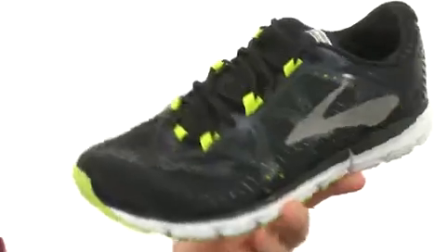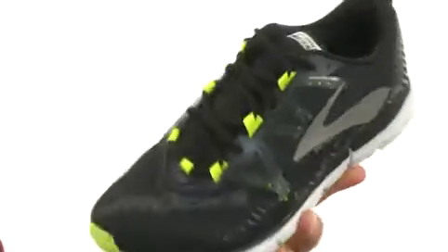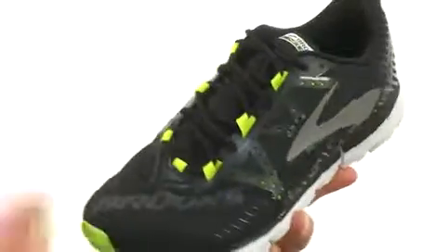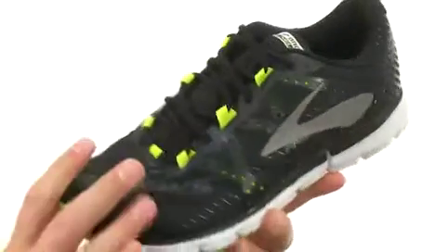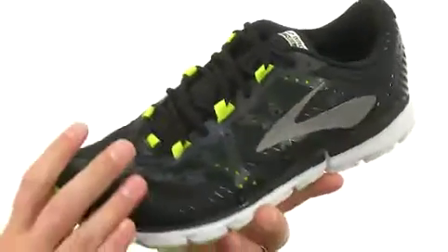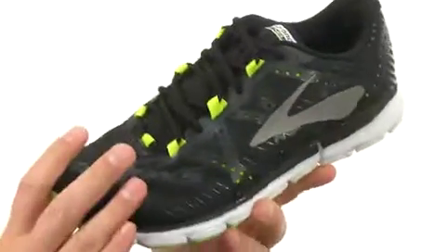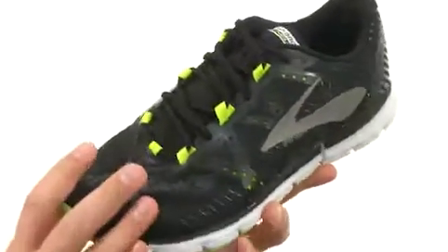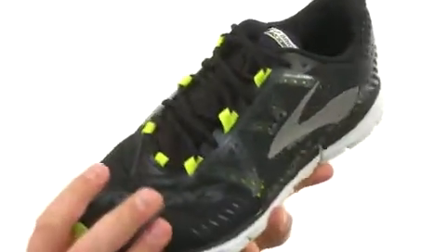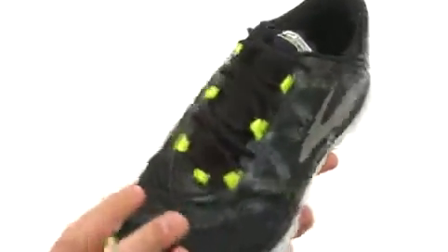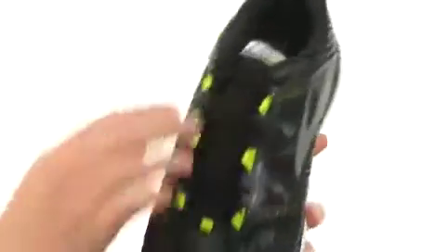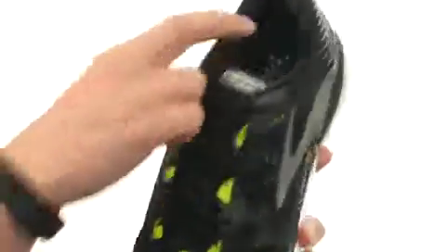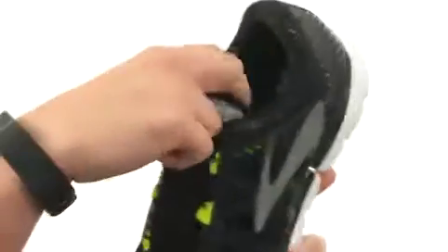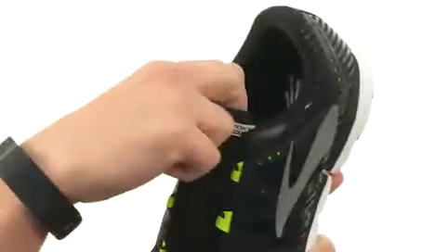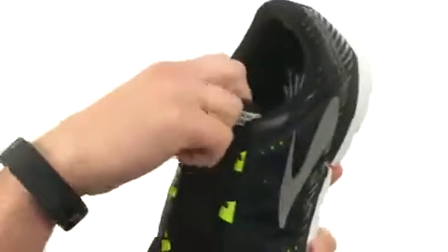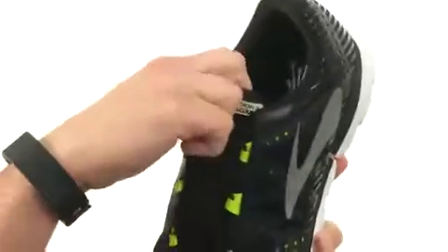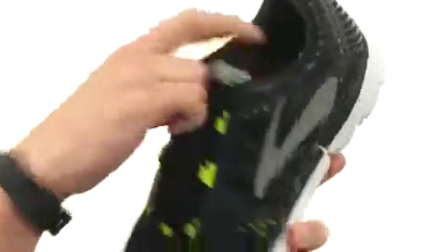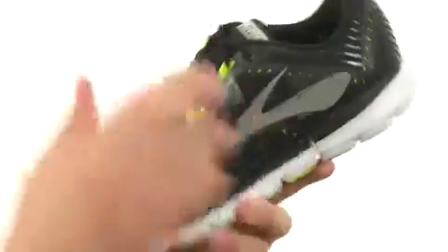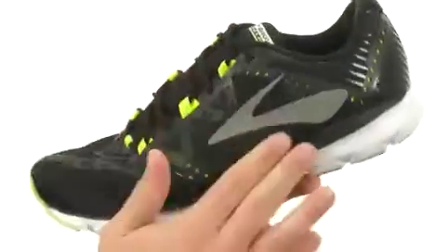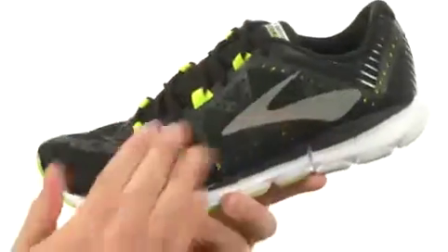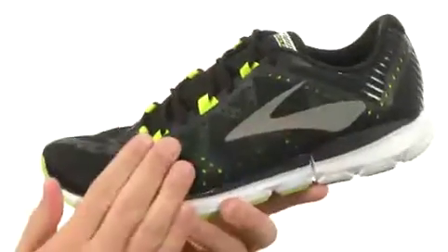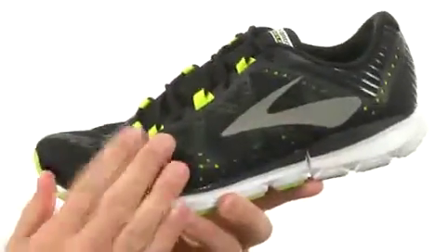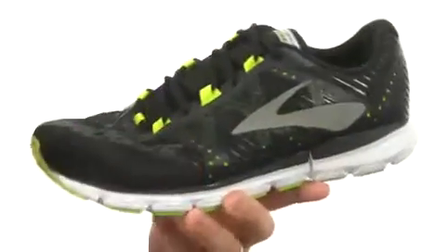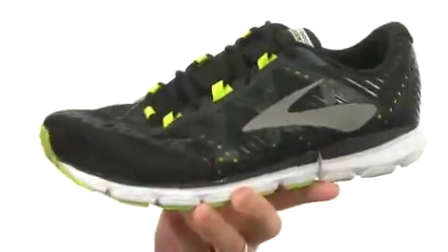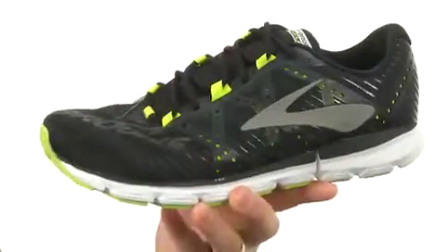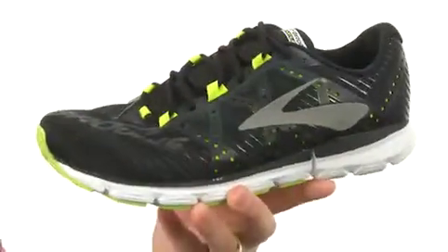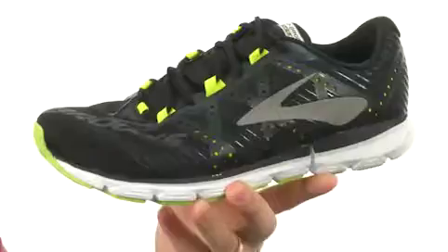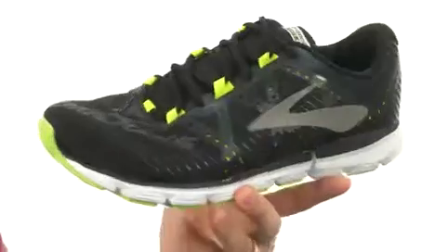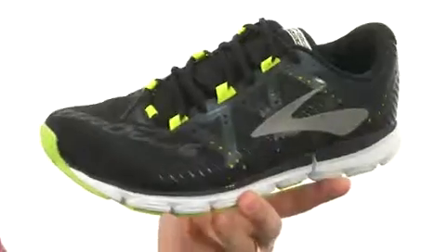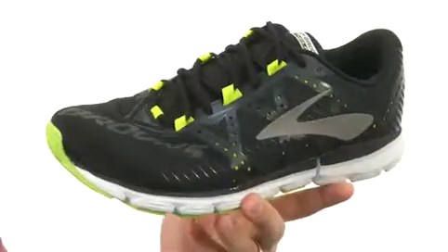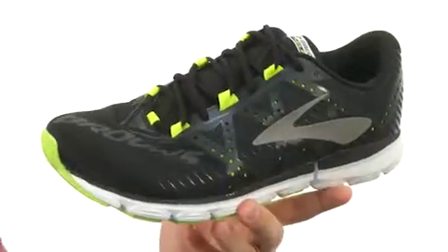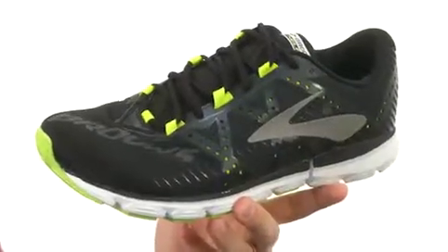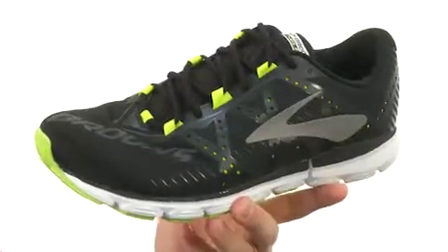You have a moisture-managing mesh upper with synthetic overlays on top of that to keep your feet breathing nice and dry.